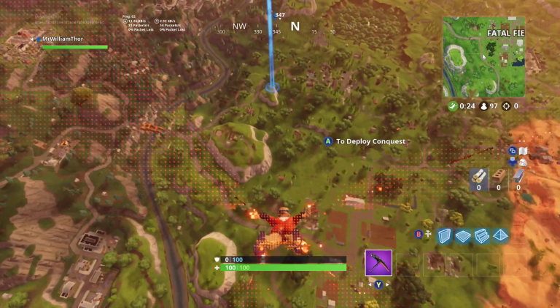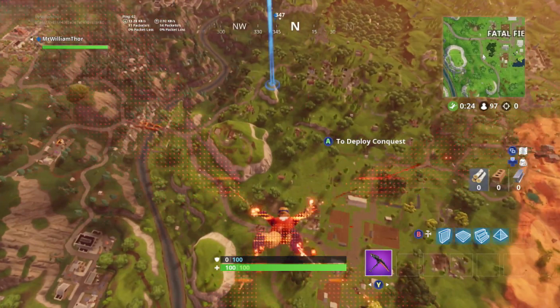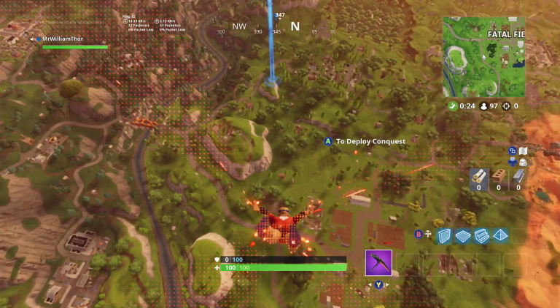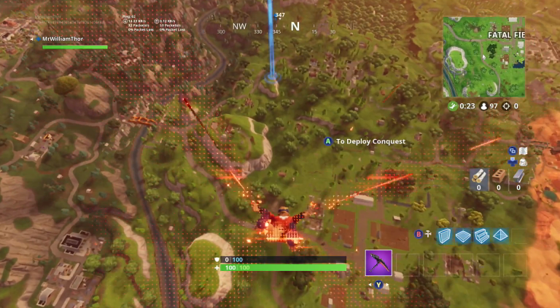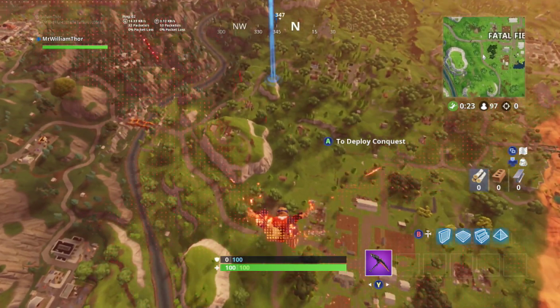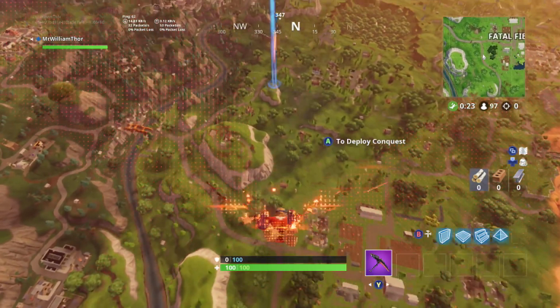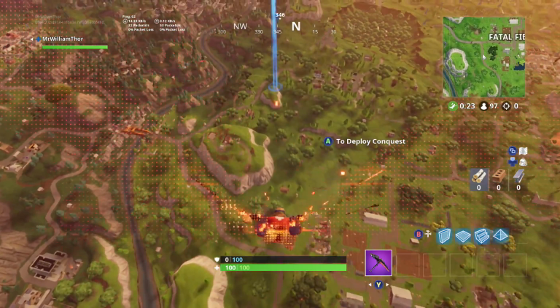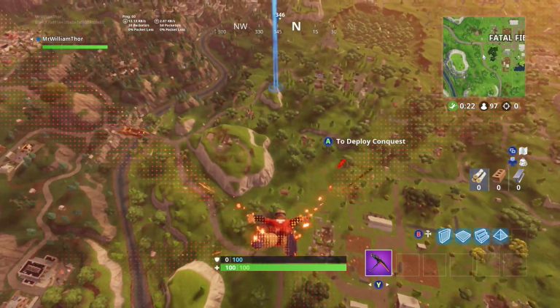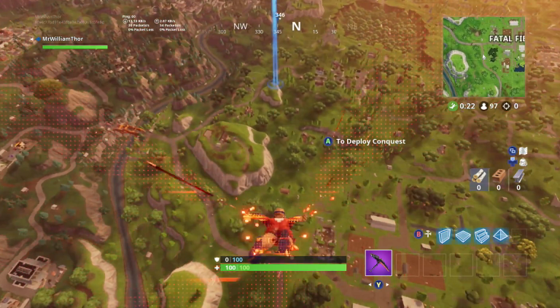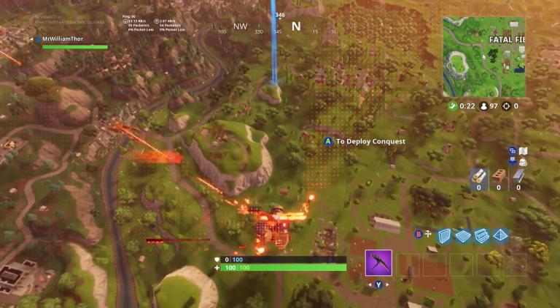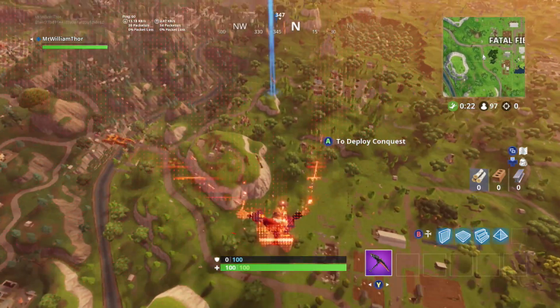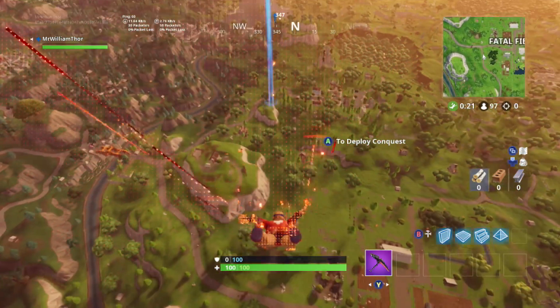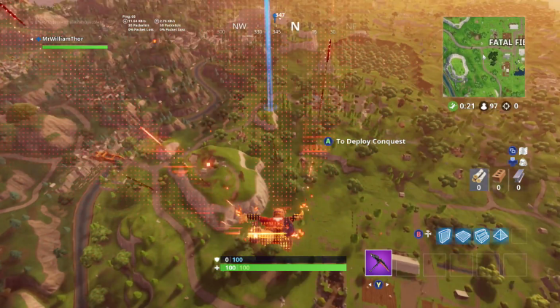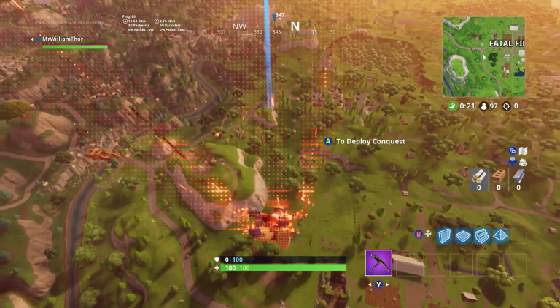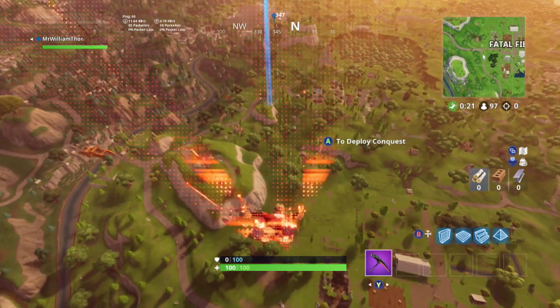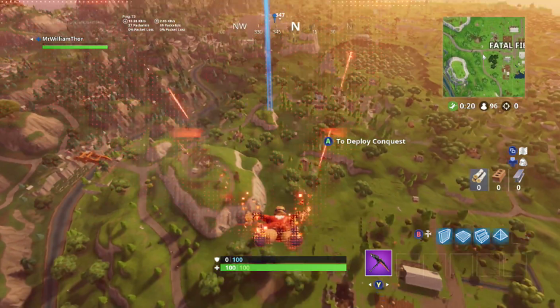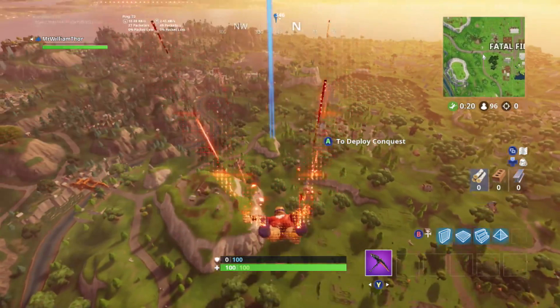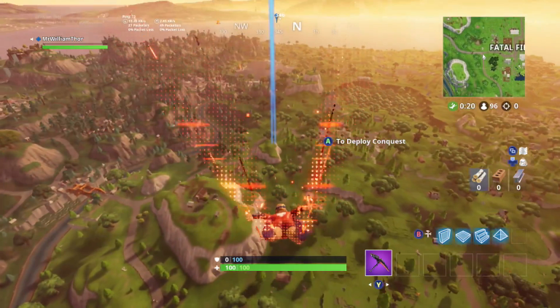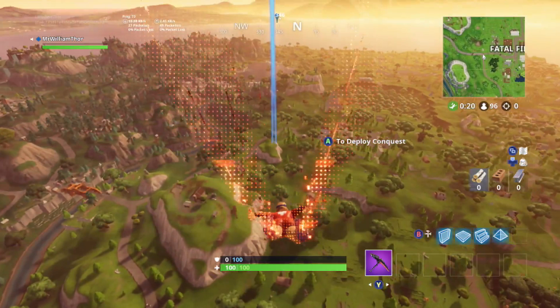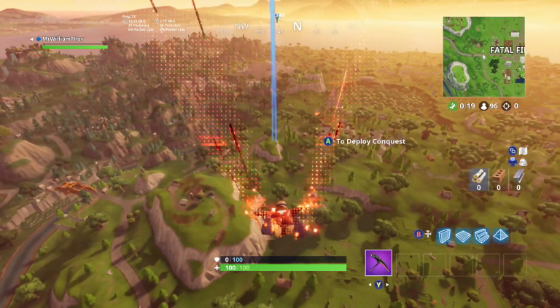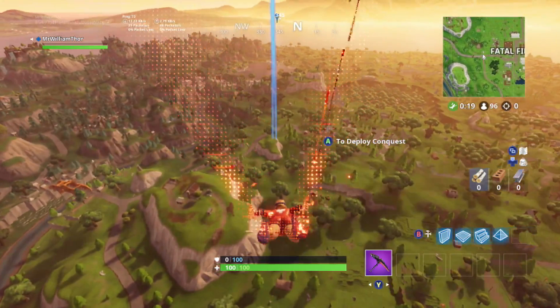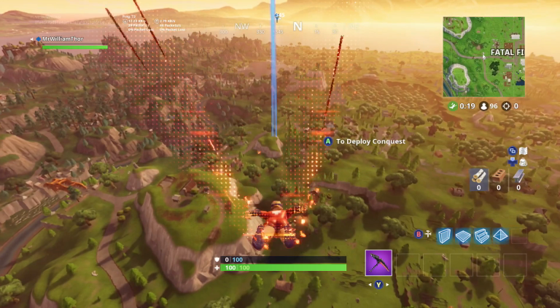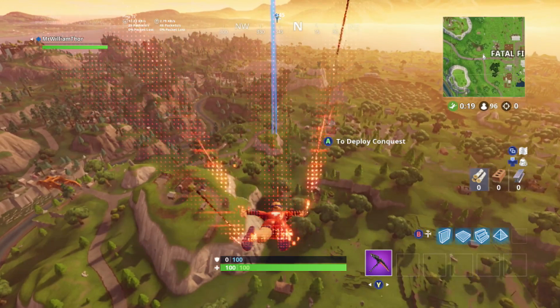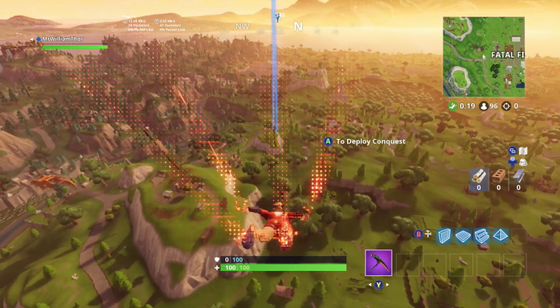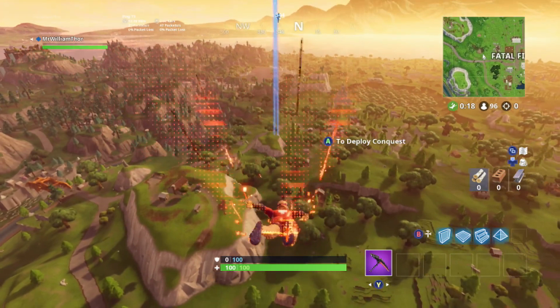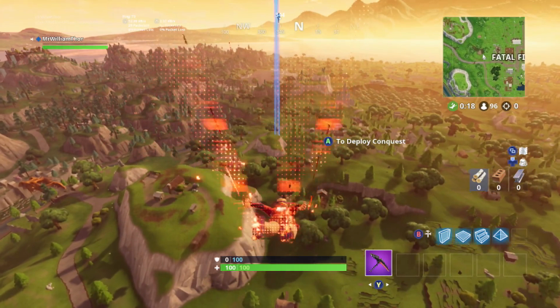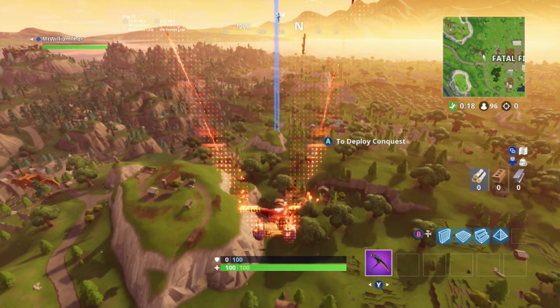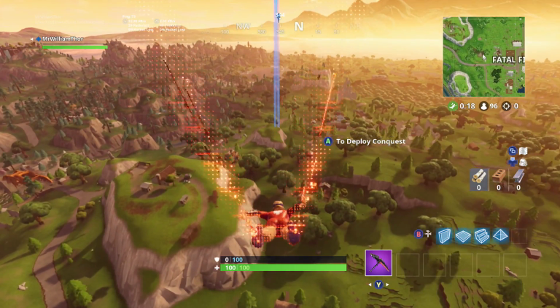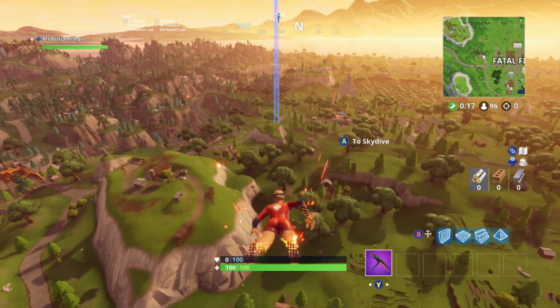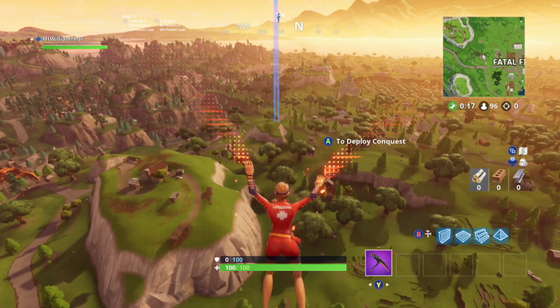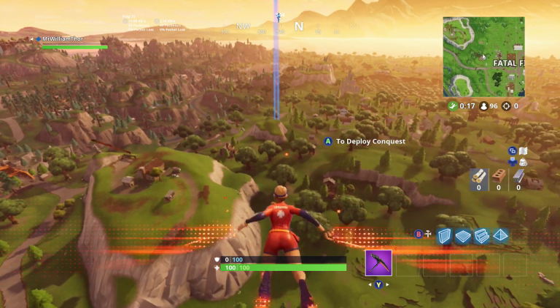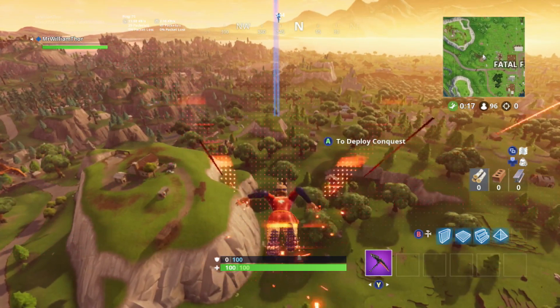So once you are to the southwest of it, you need to head to the large hill that overlooks Salty Springs, and there you will be able to find the Battlestar — the location that I will show you in the video.